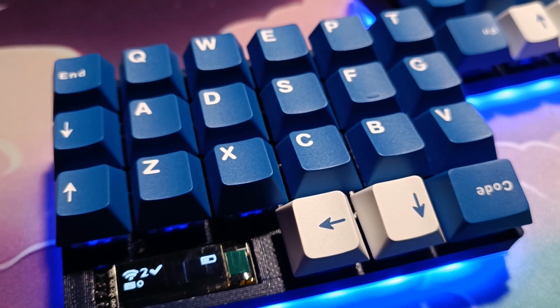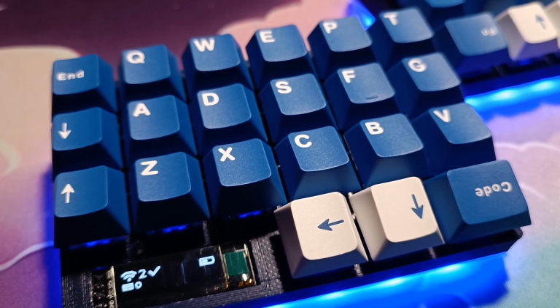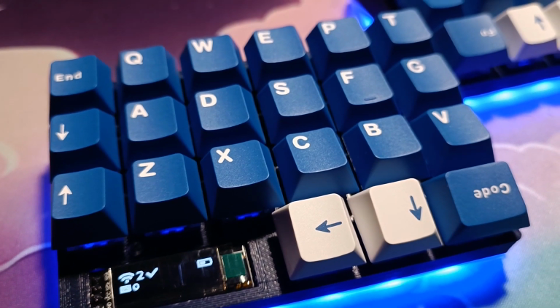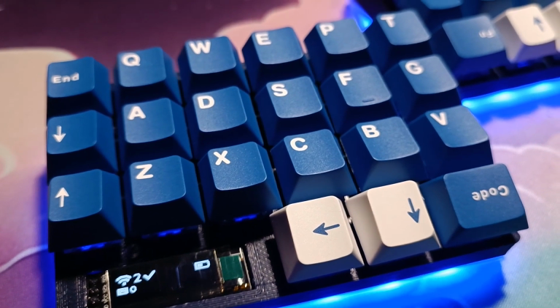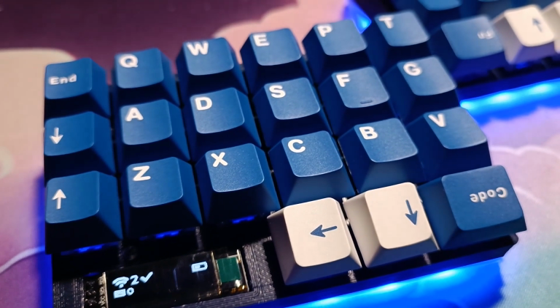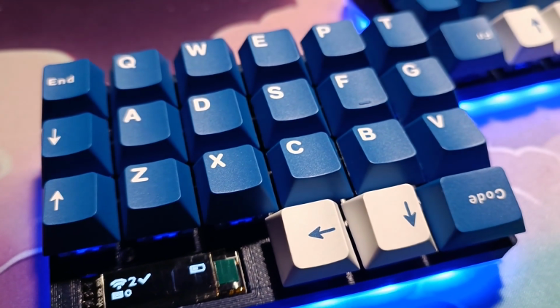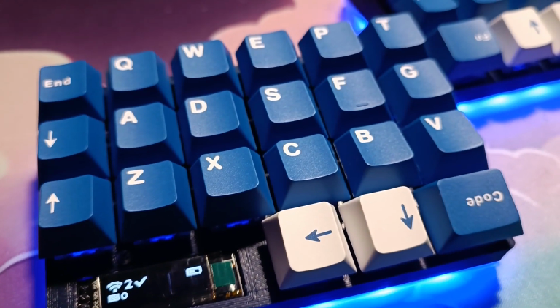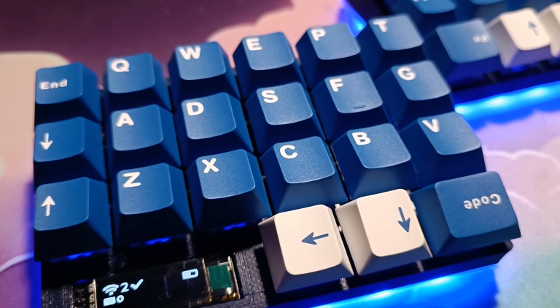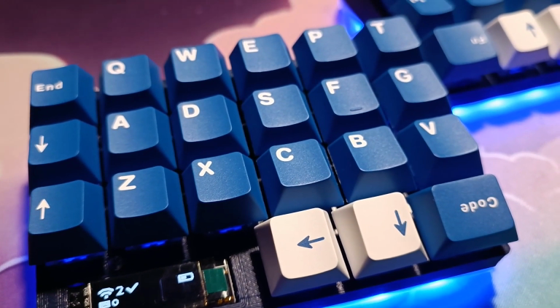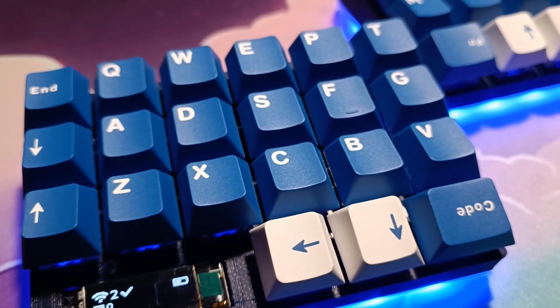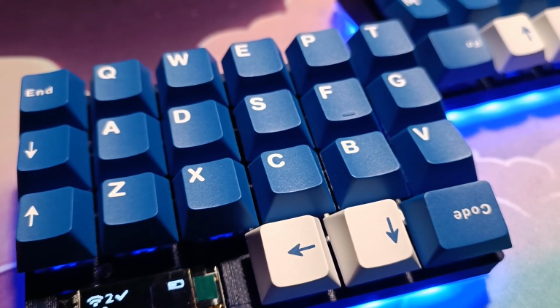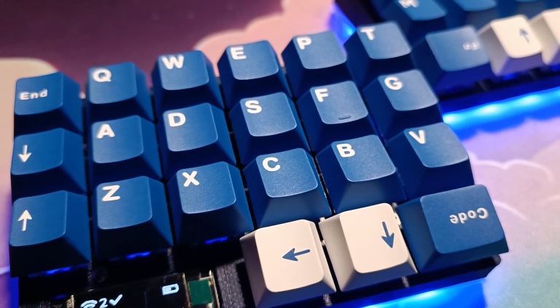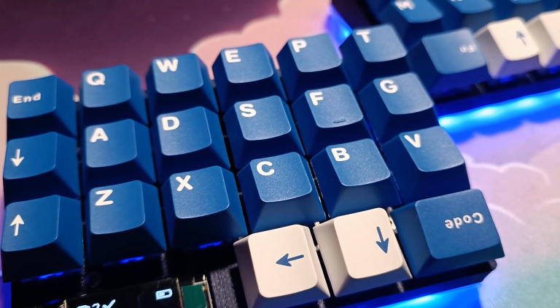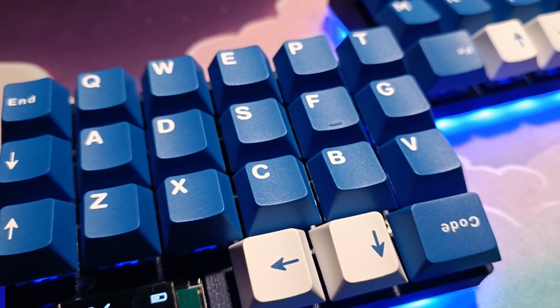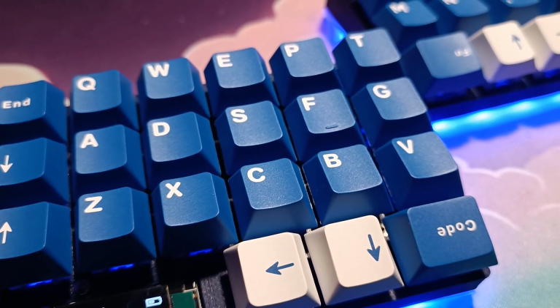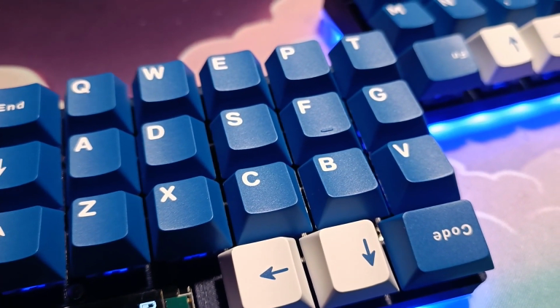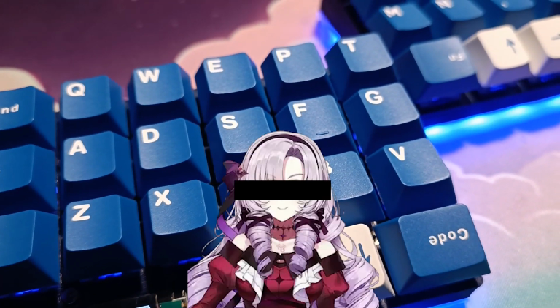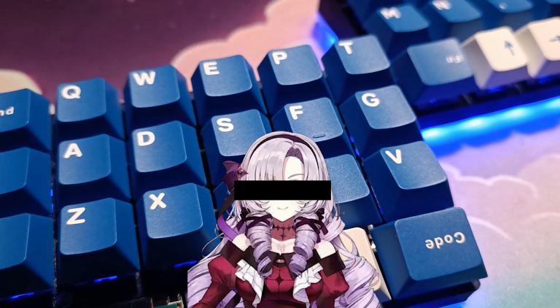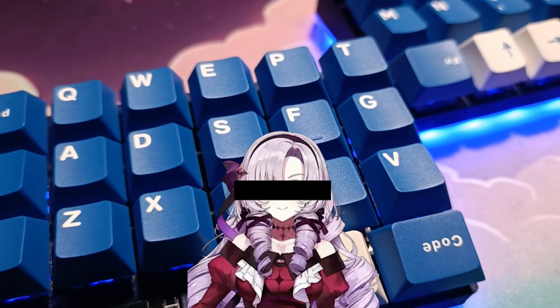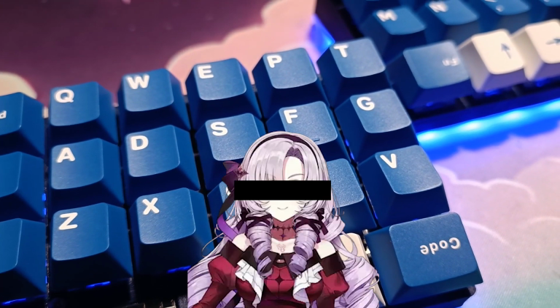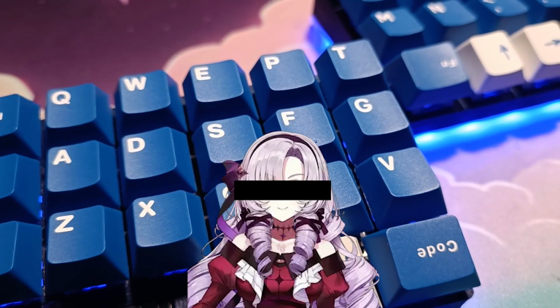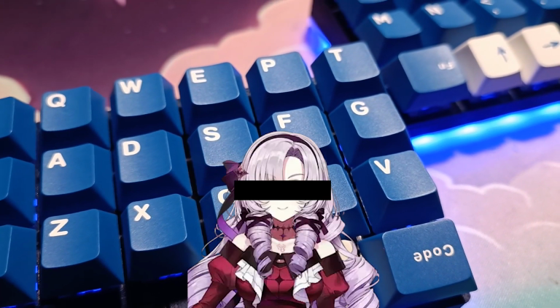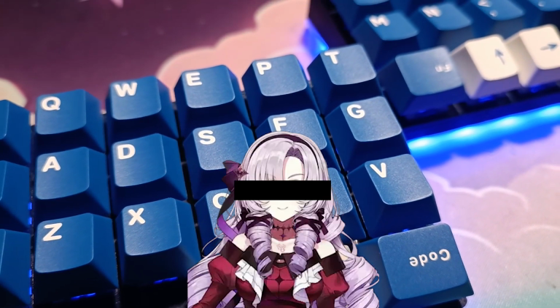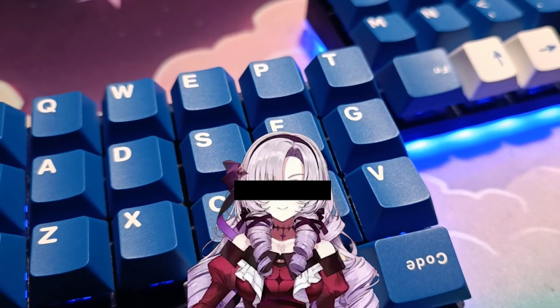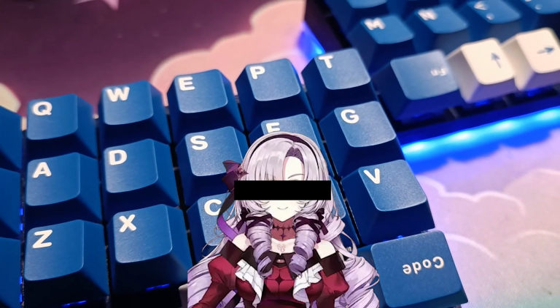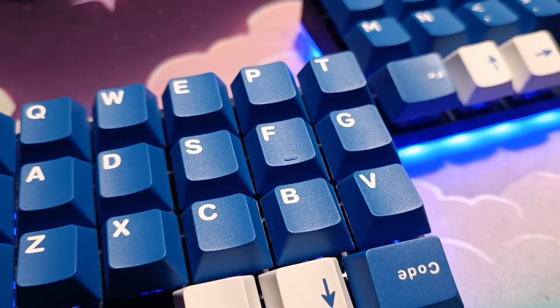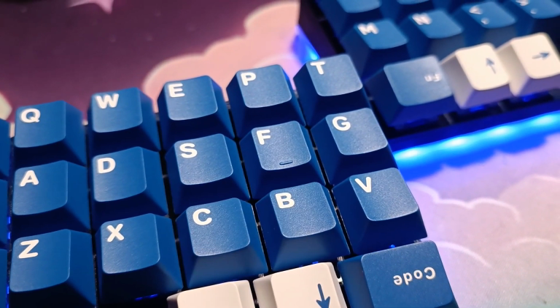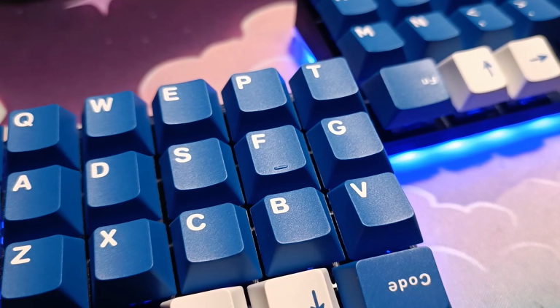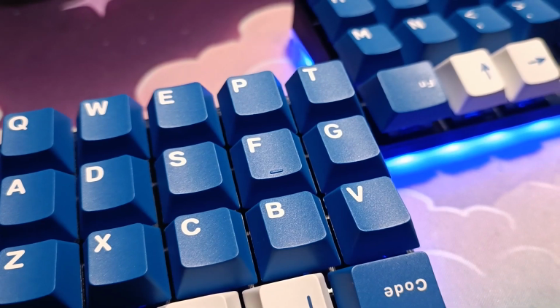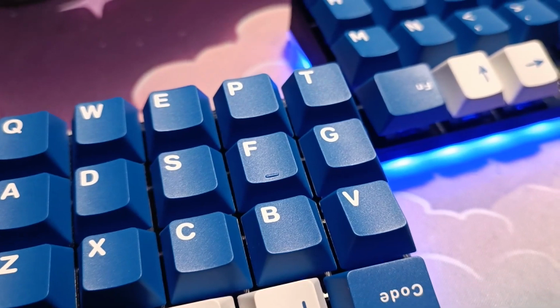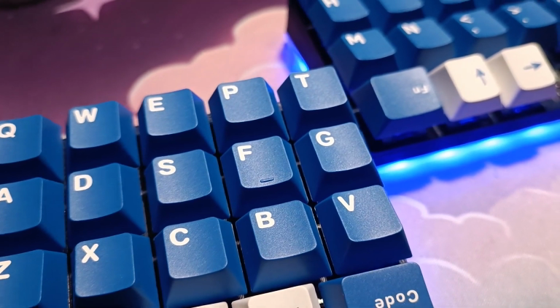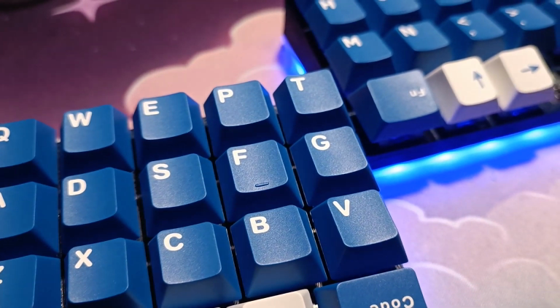Hello. This is the build guide for the OHAB. Let's get to the parts needed.